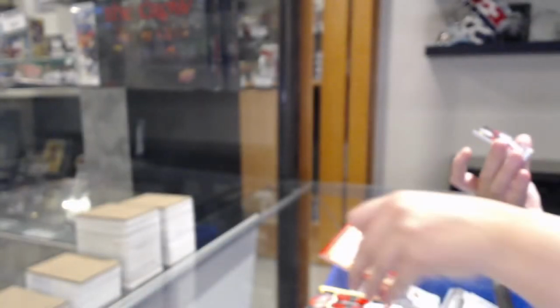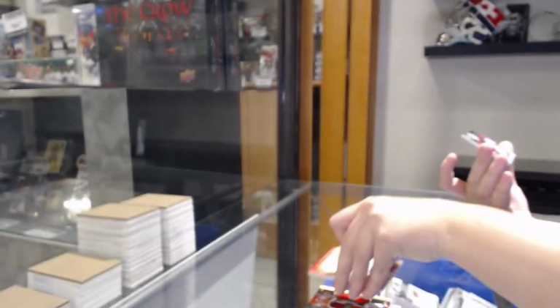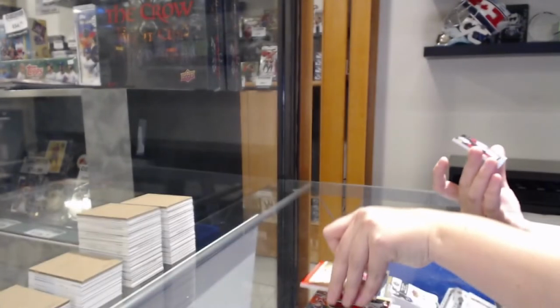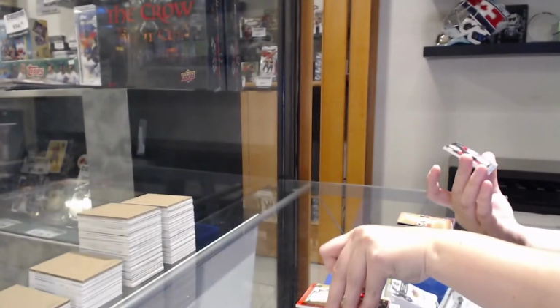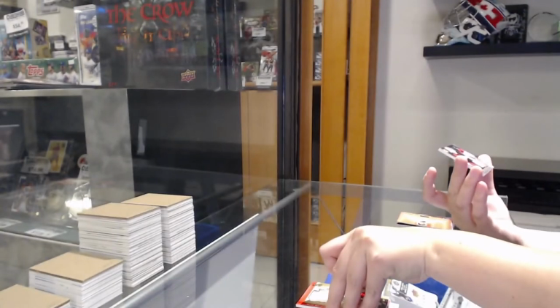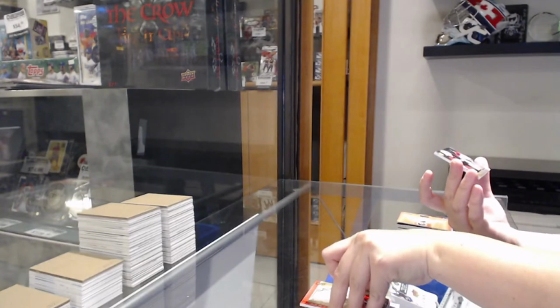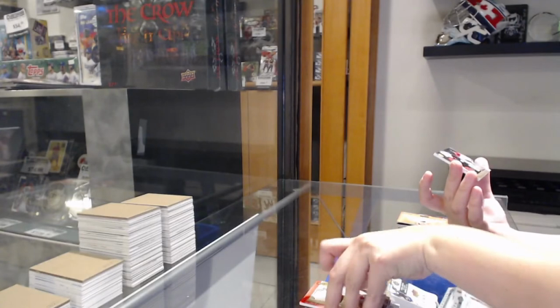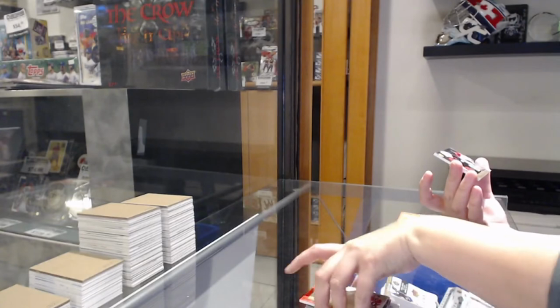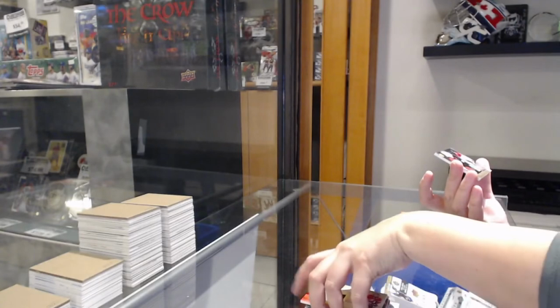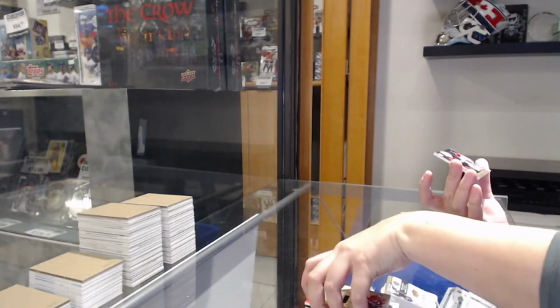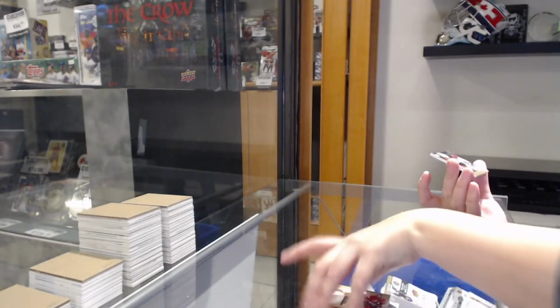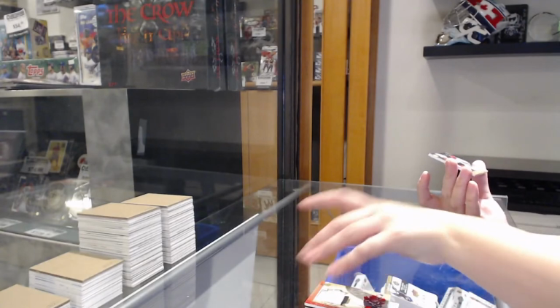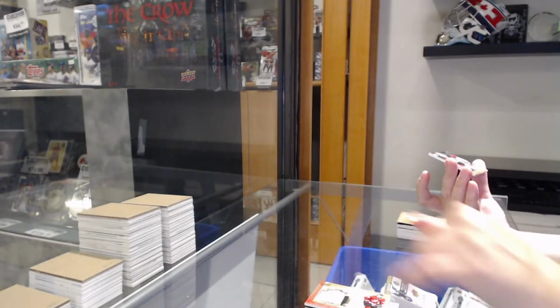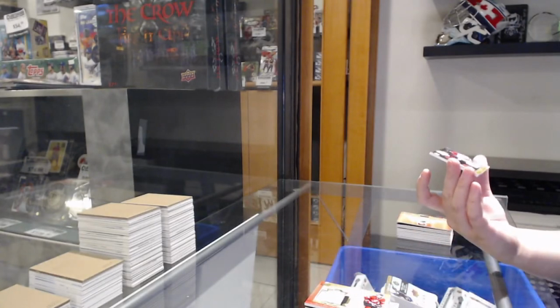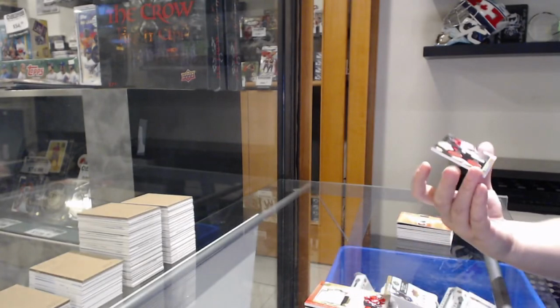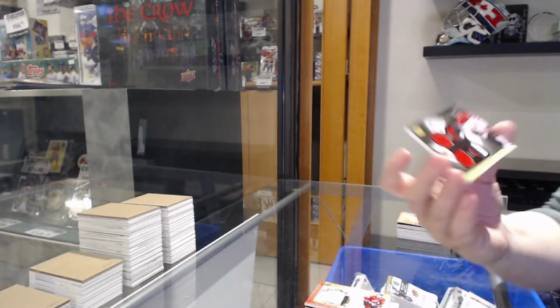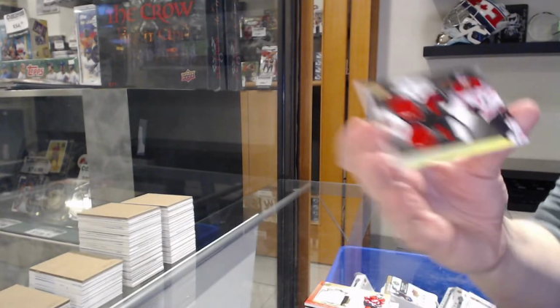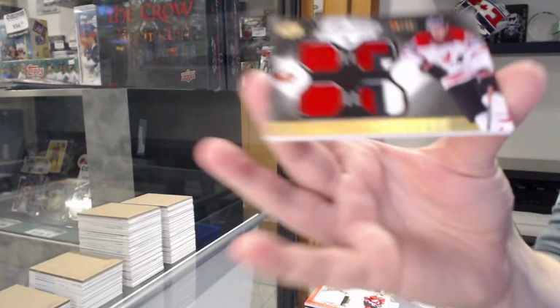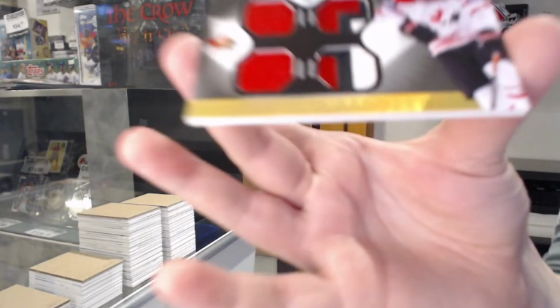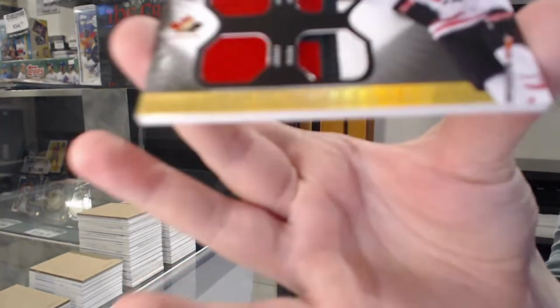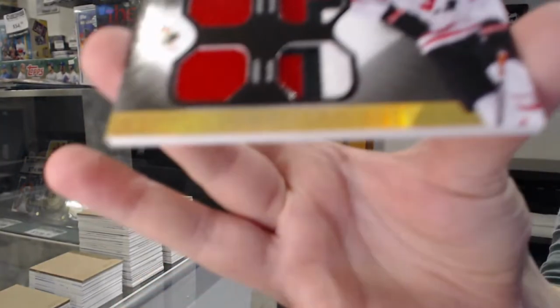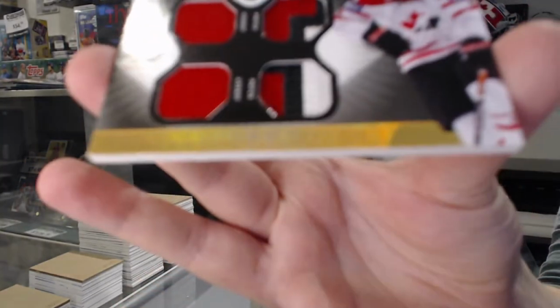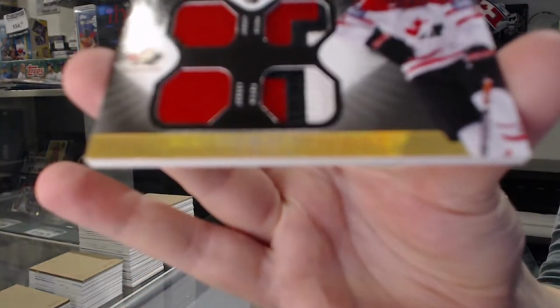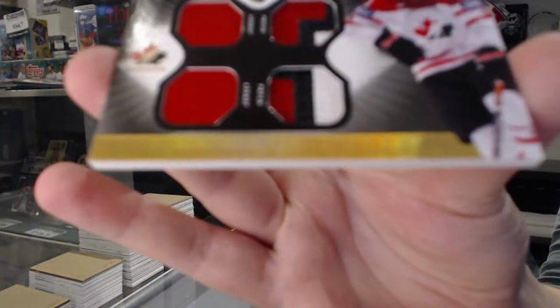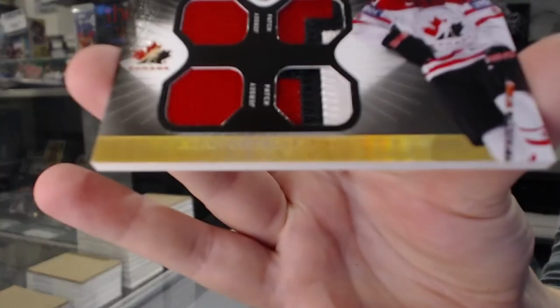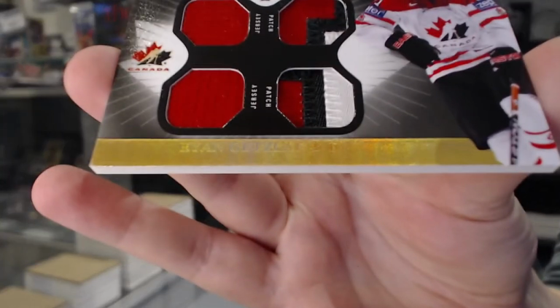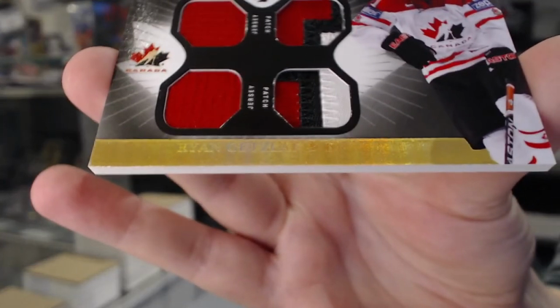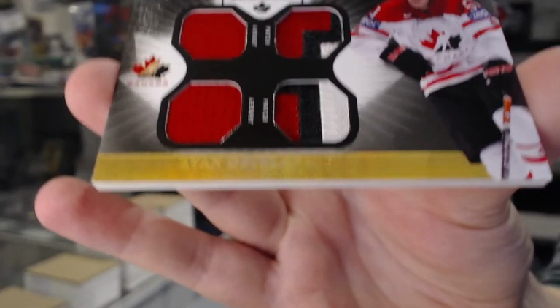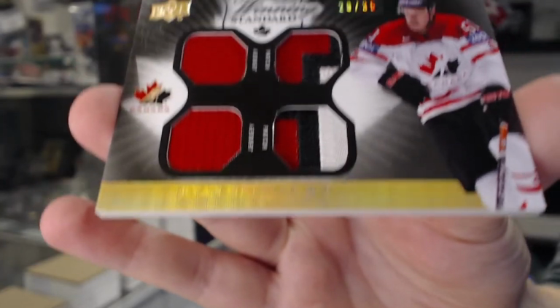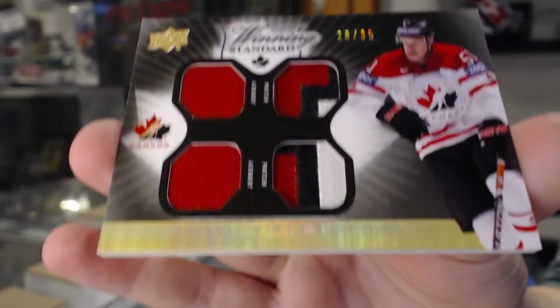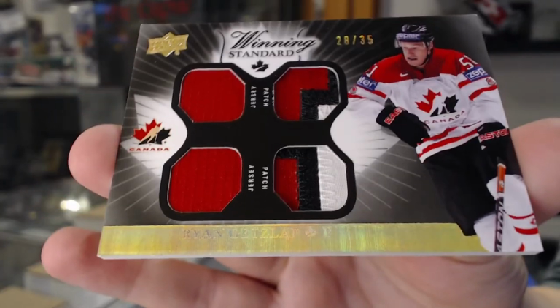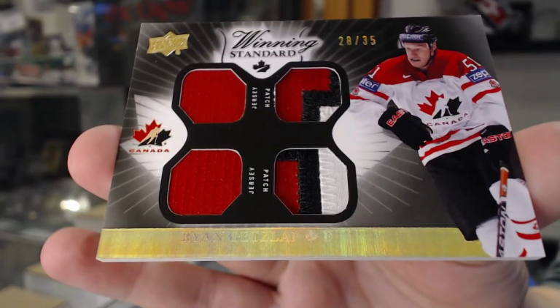Winning standard, a dual jersey dual patch number to 35, Ryan Getzlaff. Winning standard.